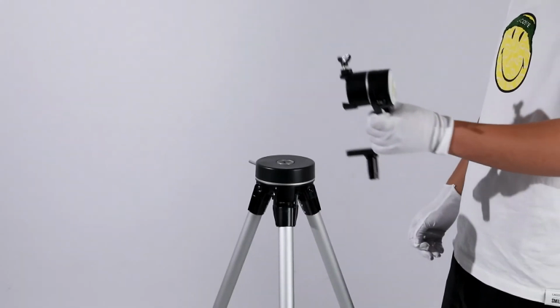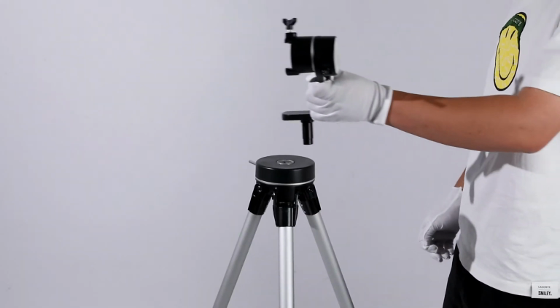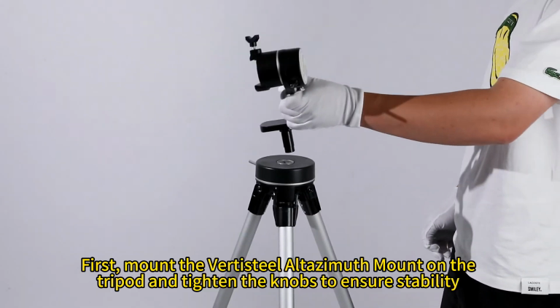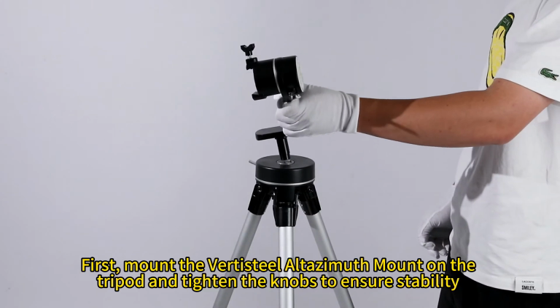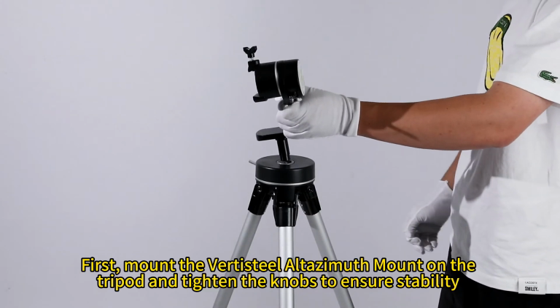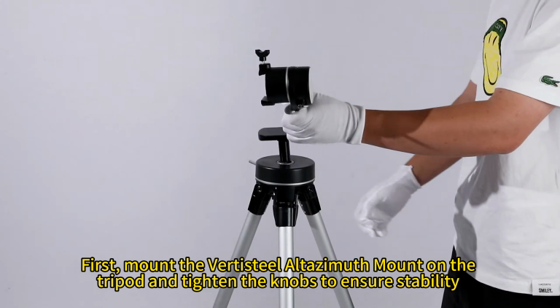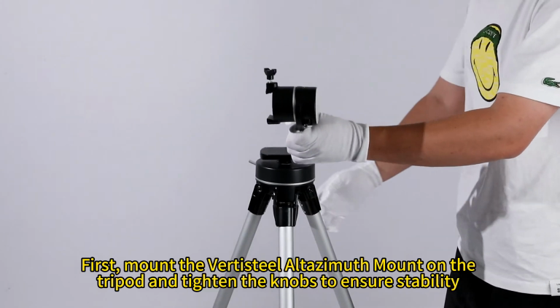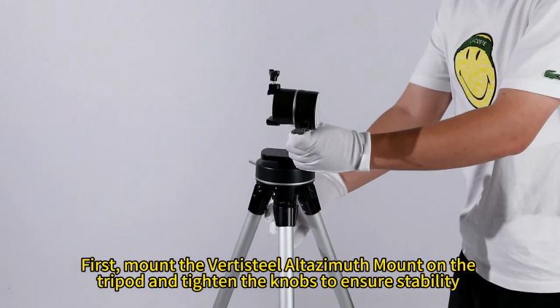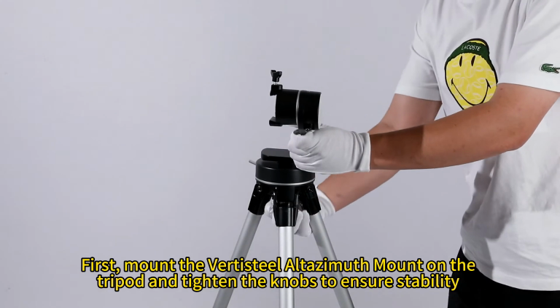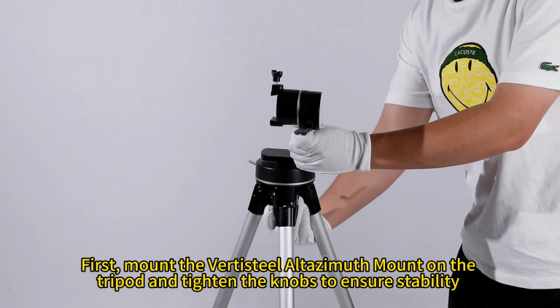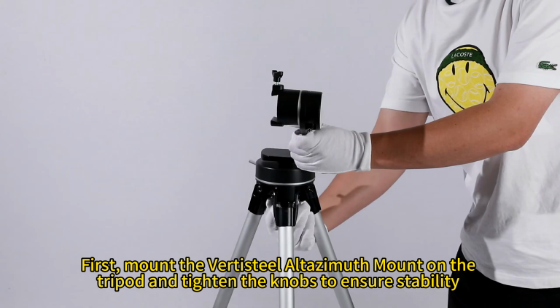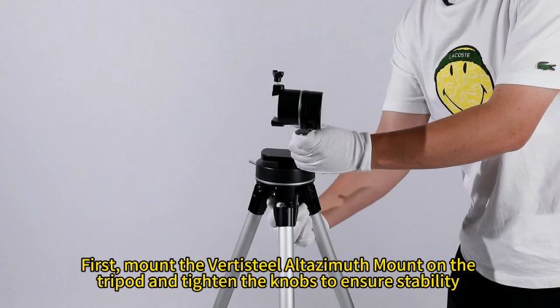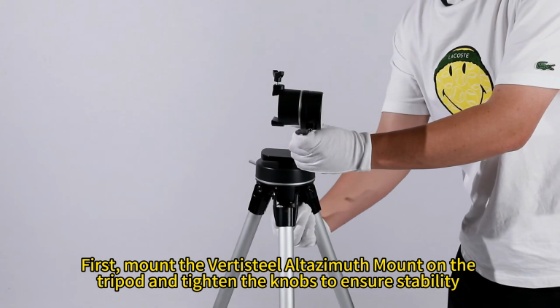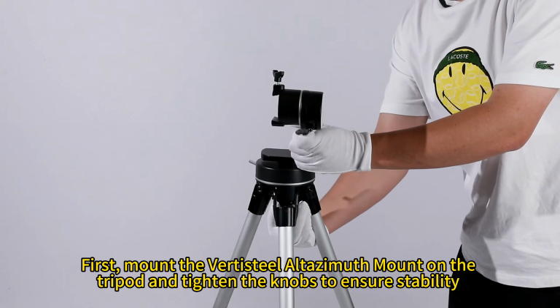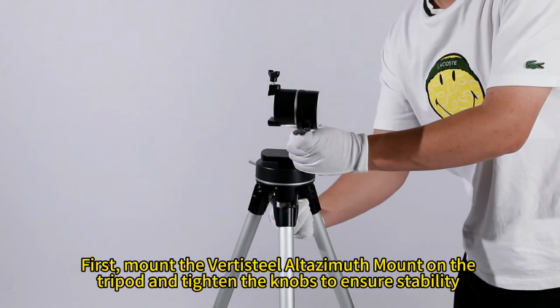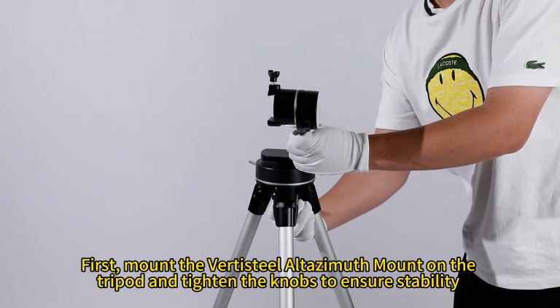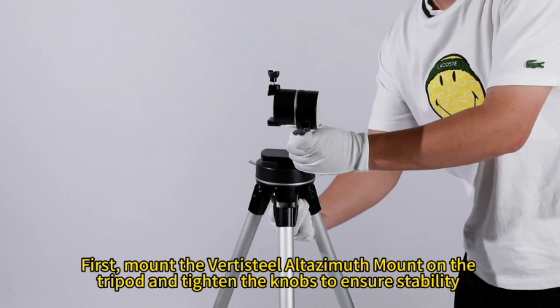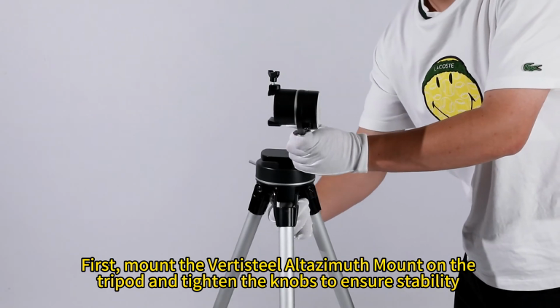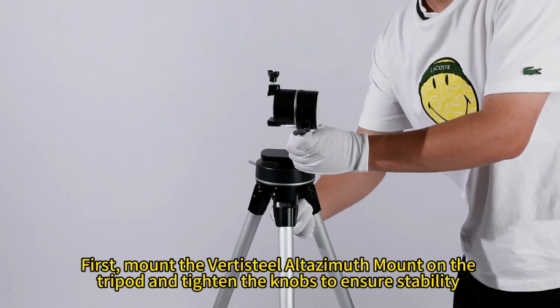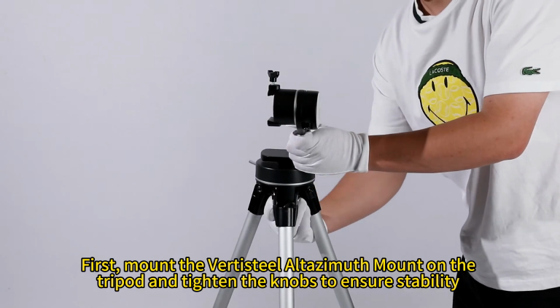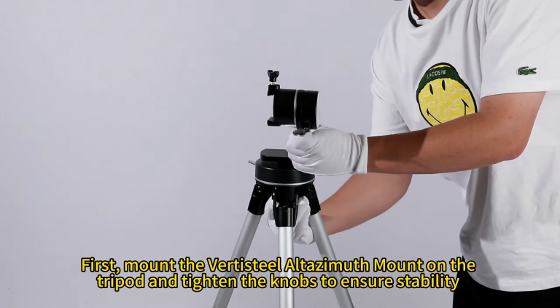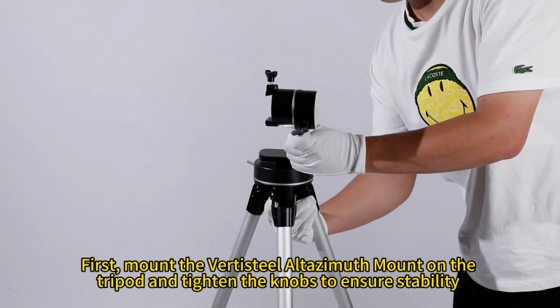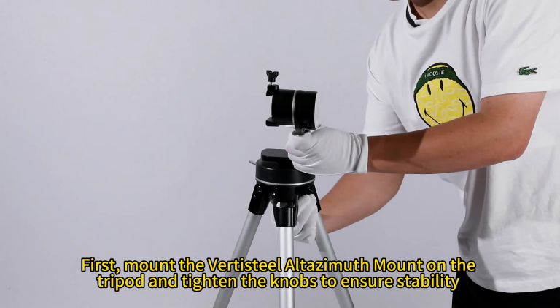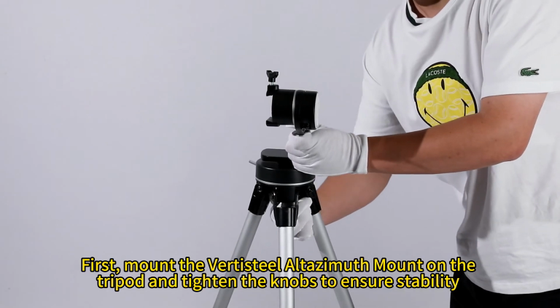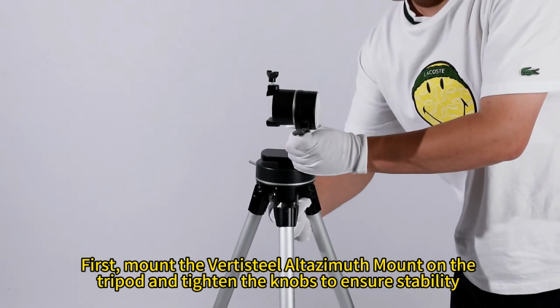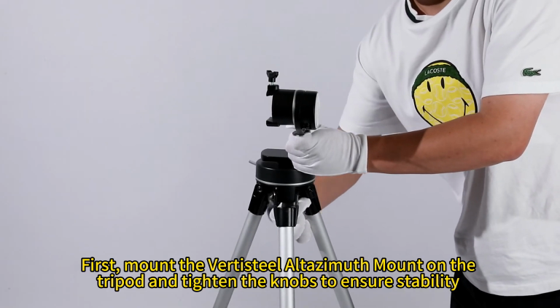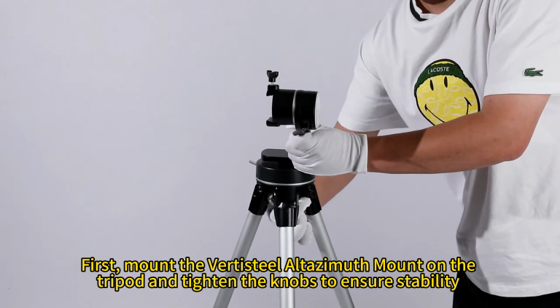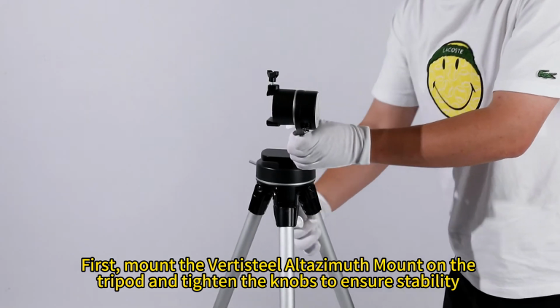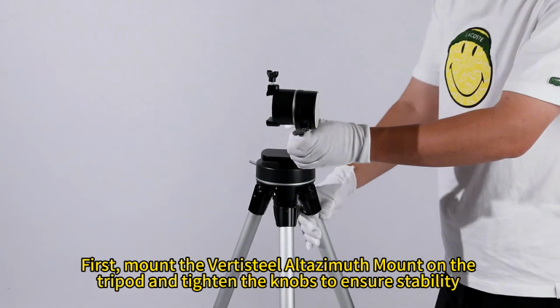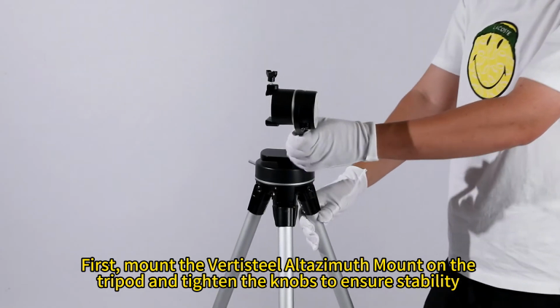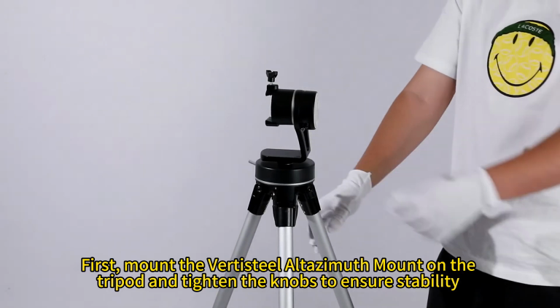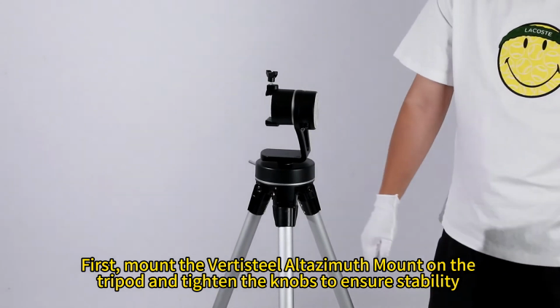First, mount the VertiSteel L-Tasmoth mount on the tripod and tighten the knobs to ensure stability.